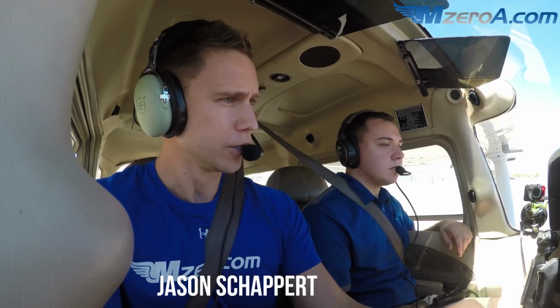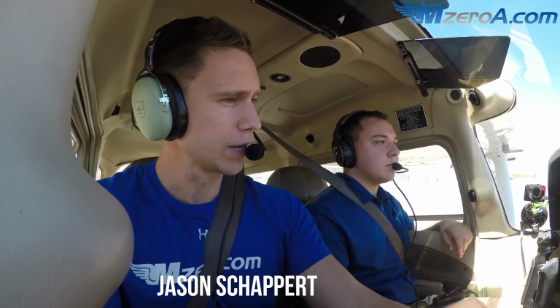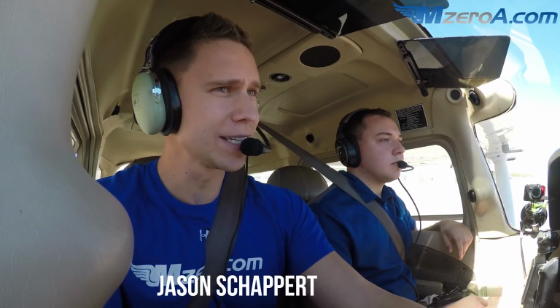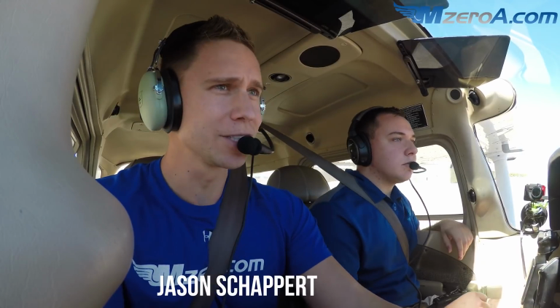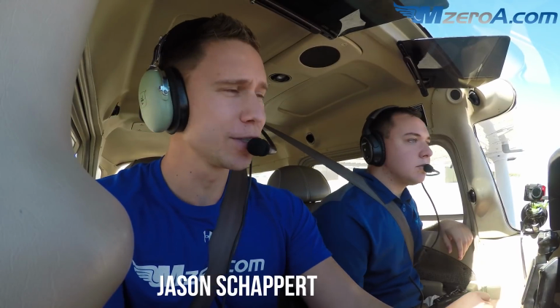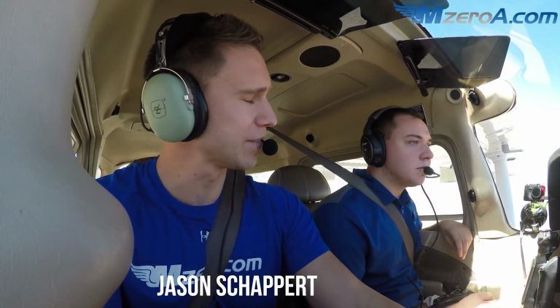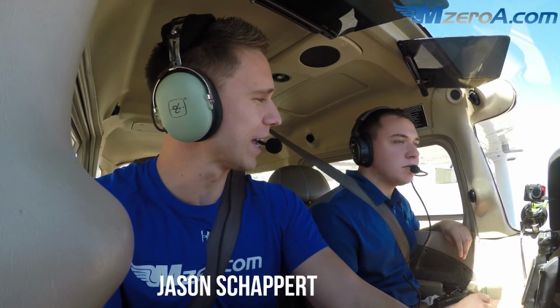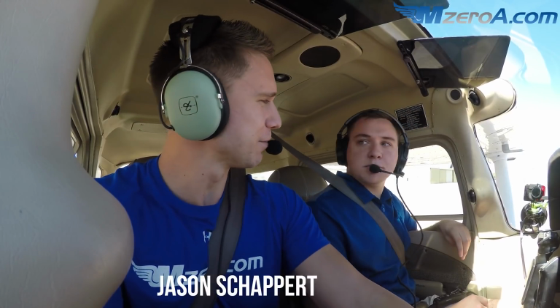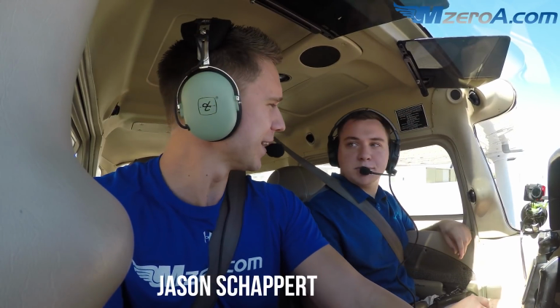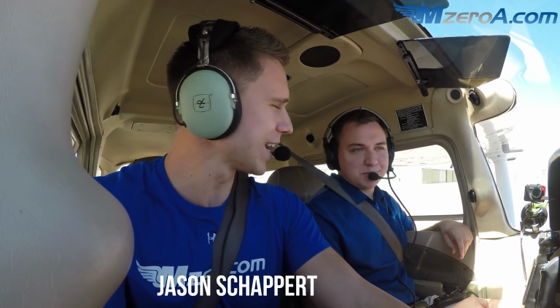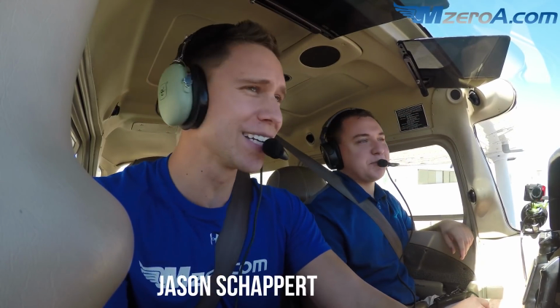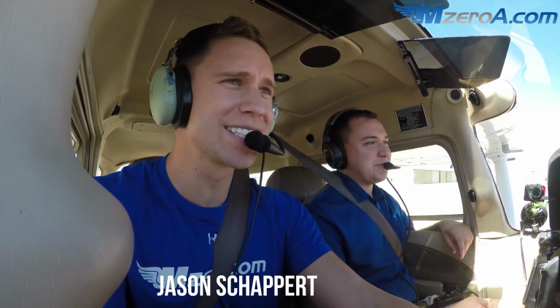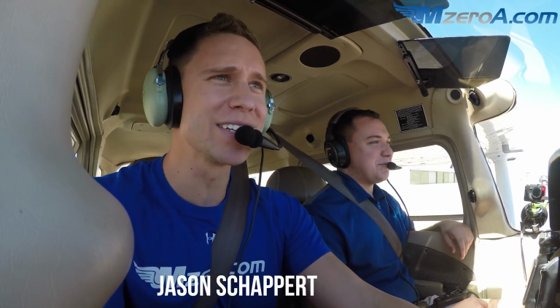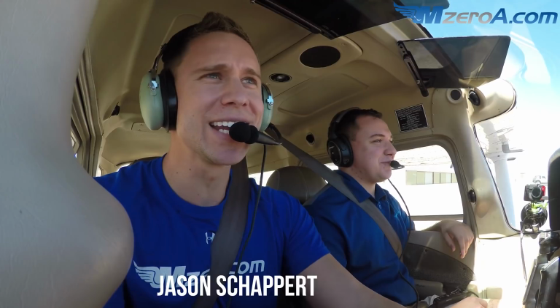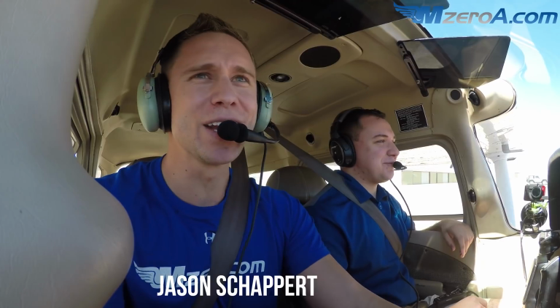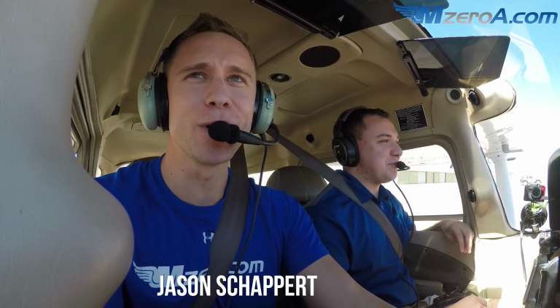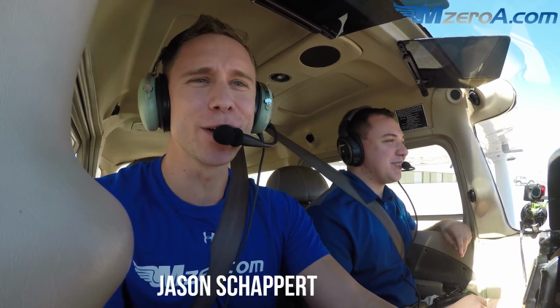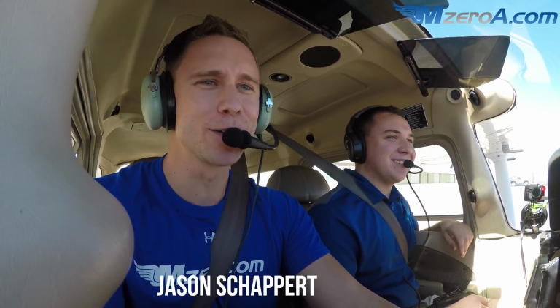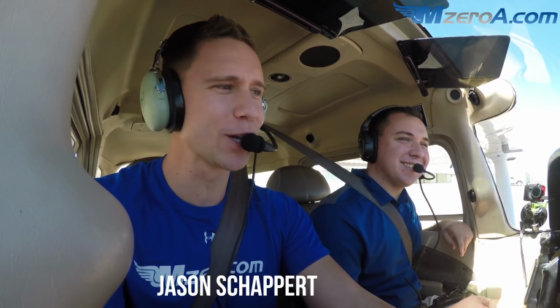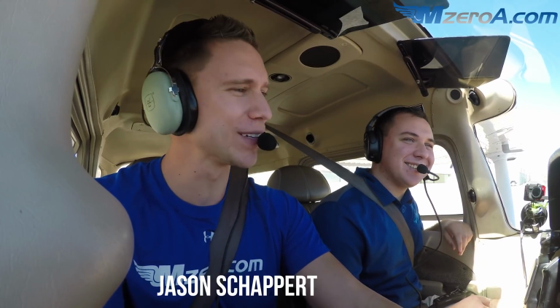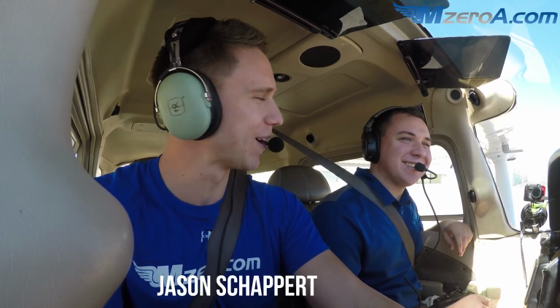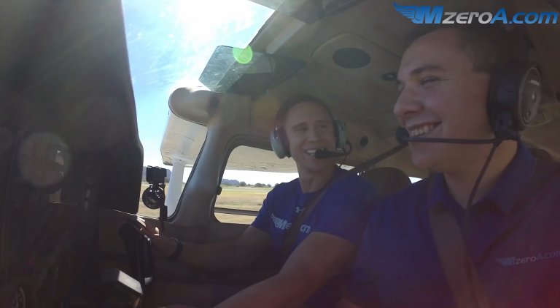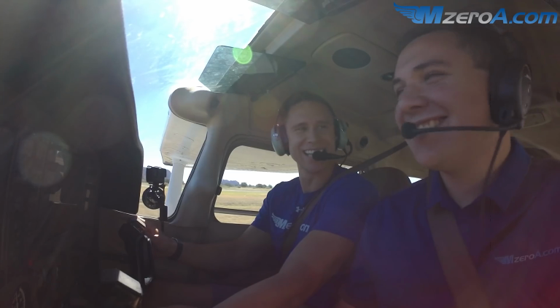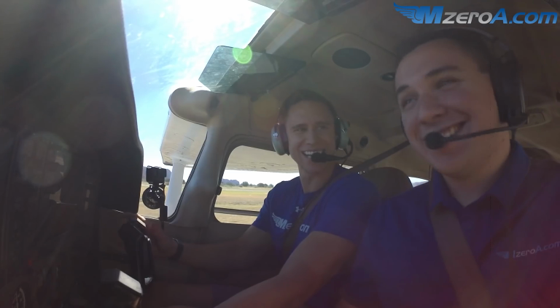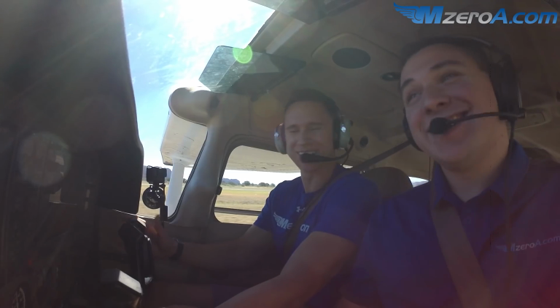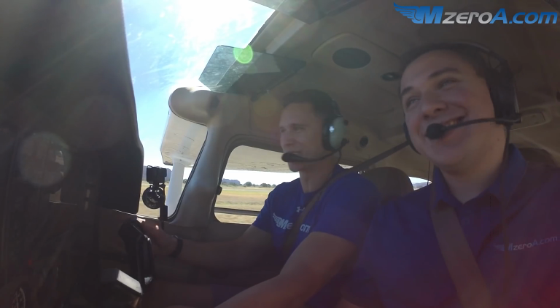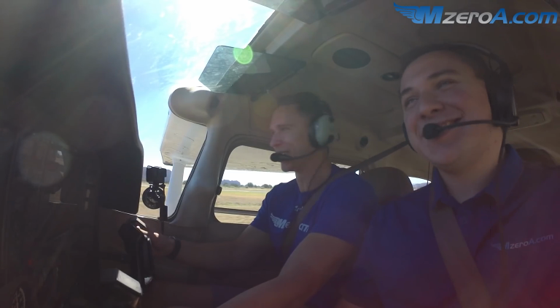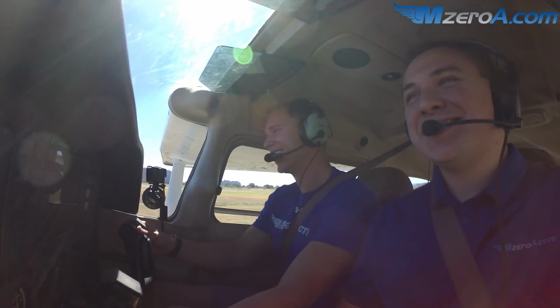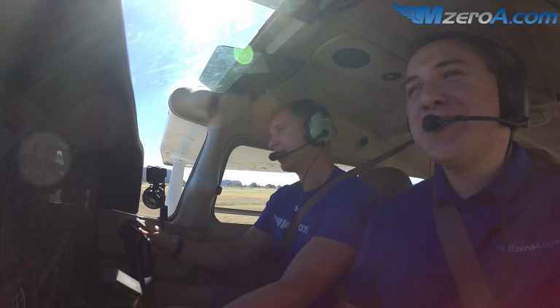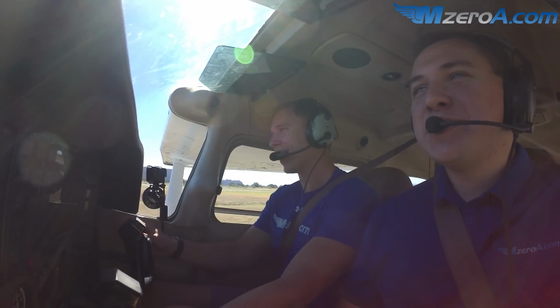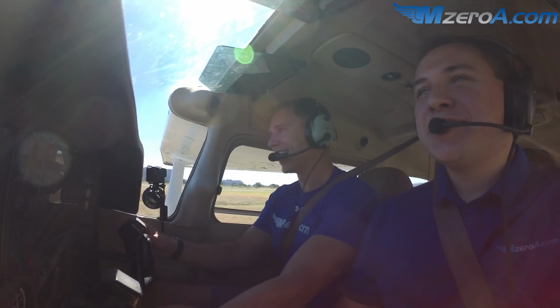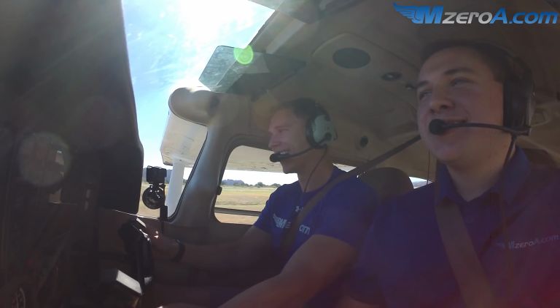Density altitude 7,000 feet, gusts into 17 — and we're going to show some high density altitude flying today.